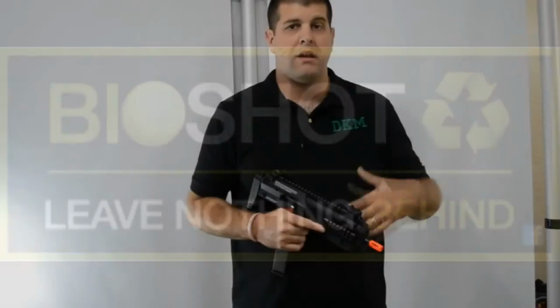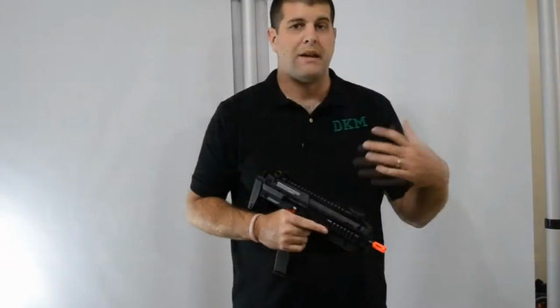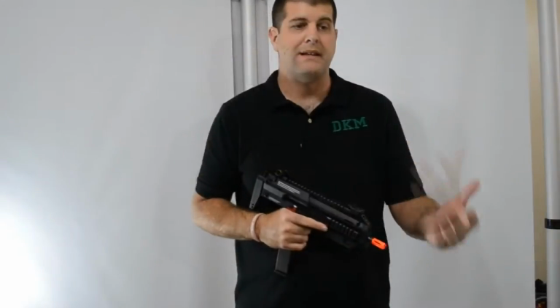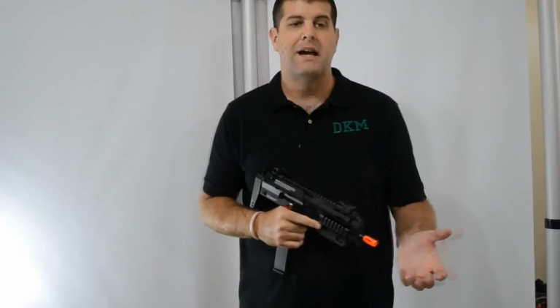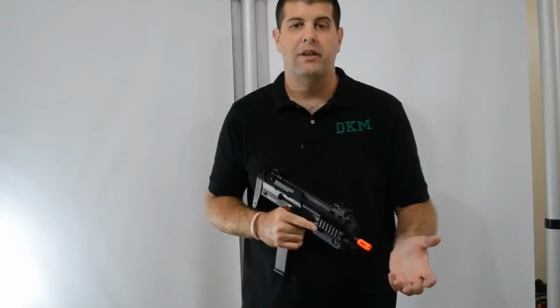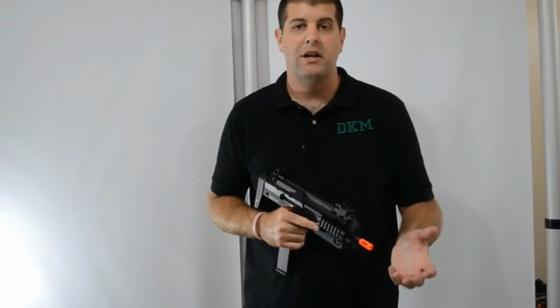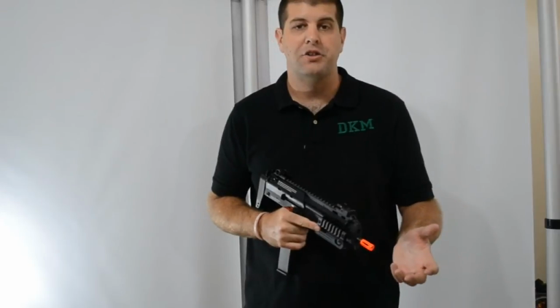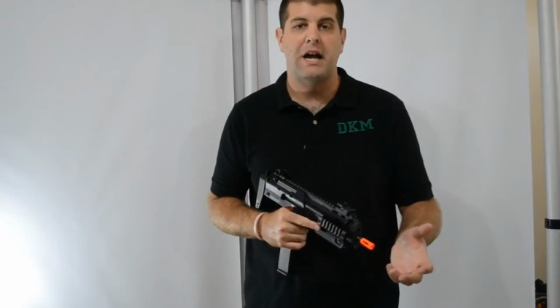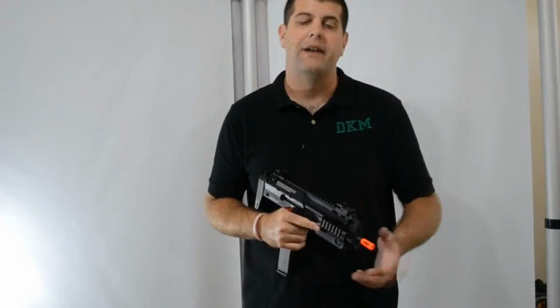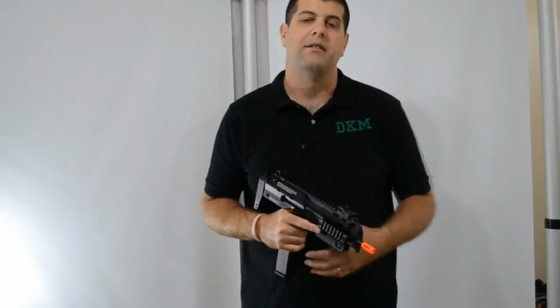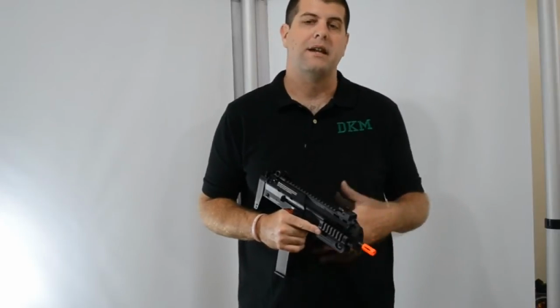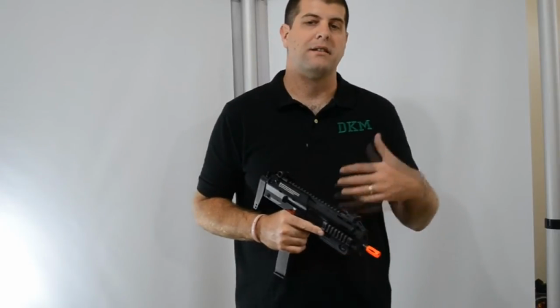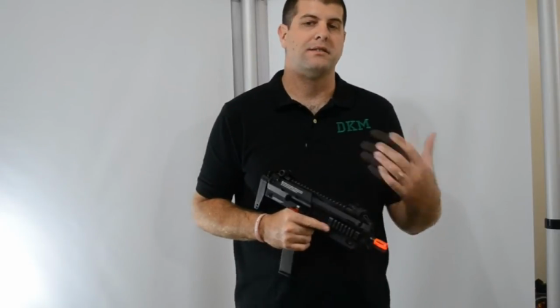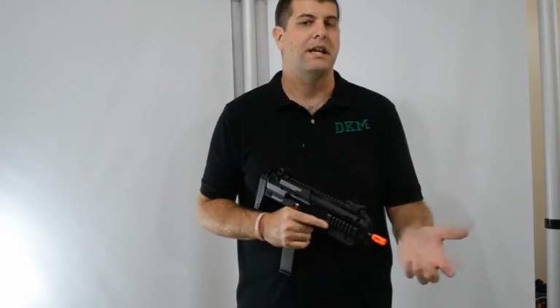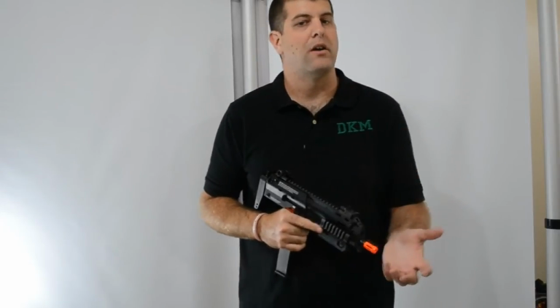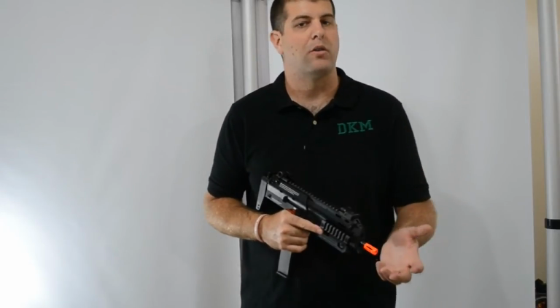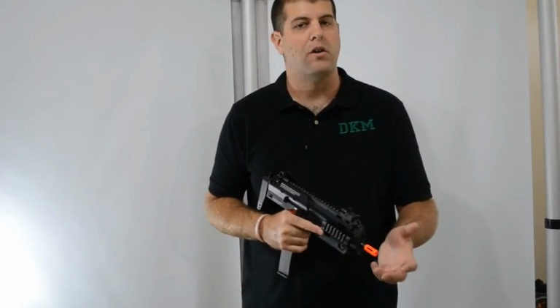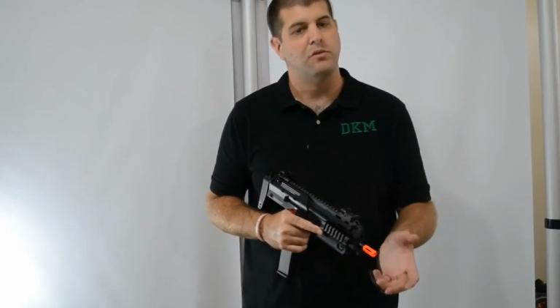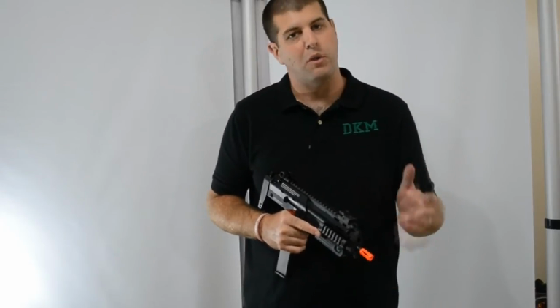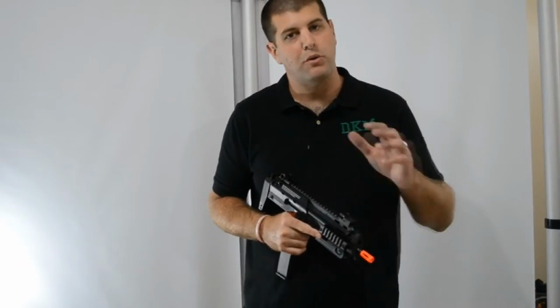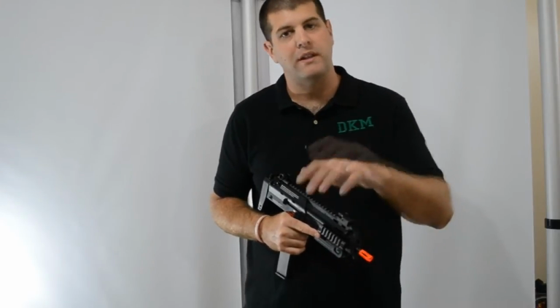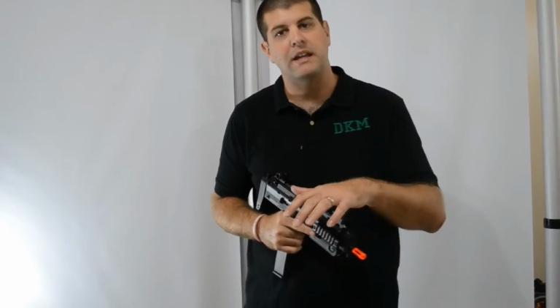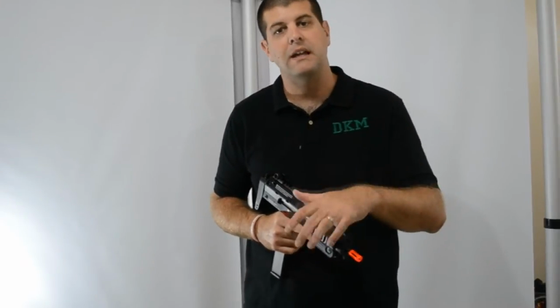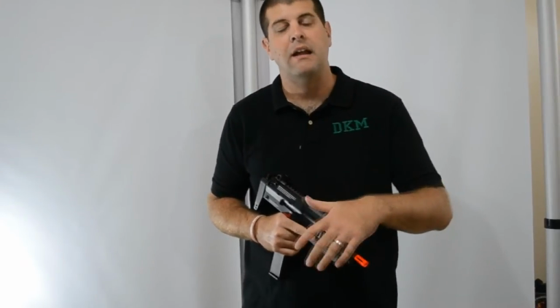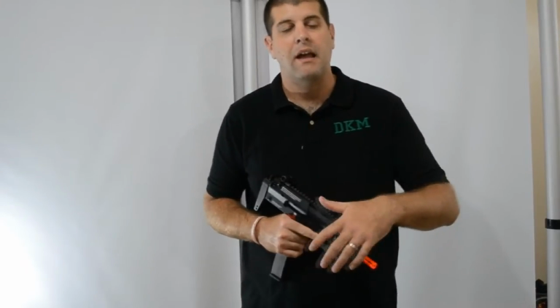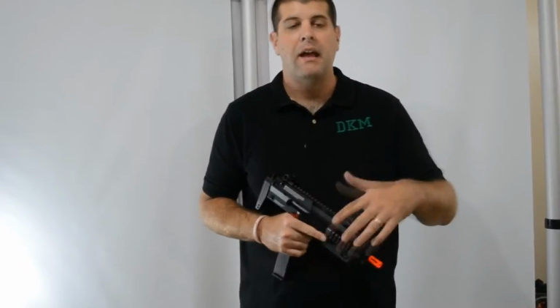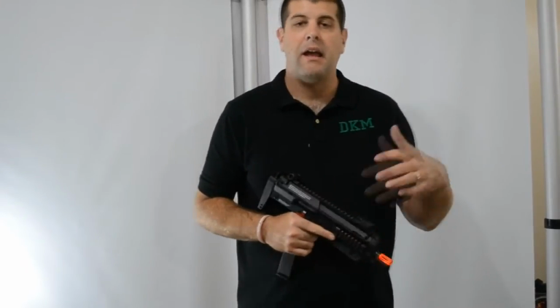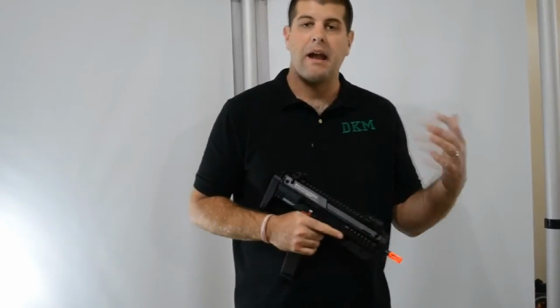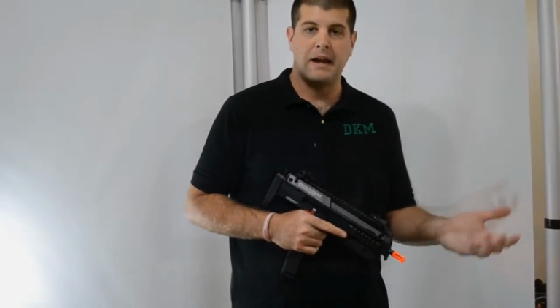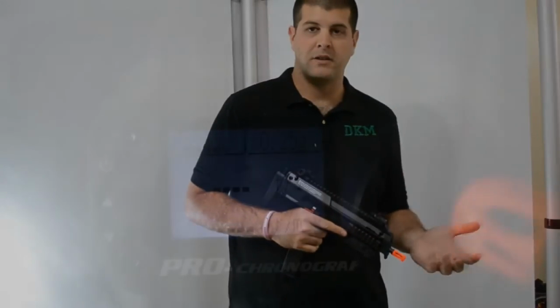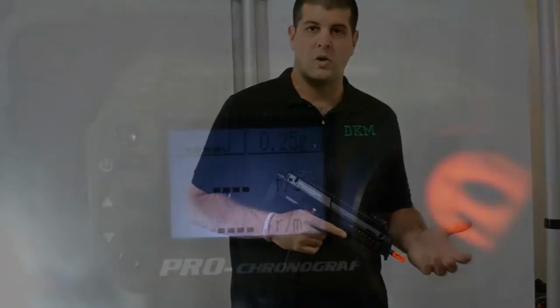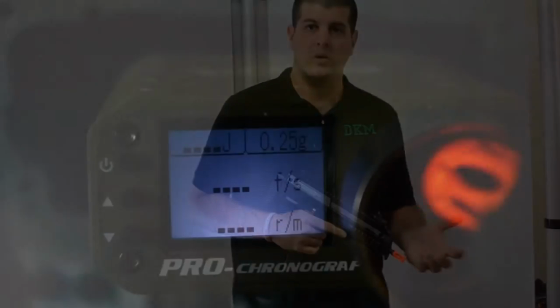Now that's how the gun shot. Let's see how it chronos both in the heat and in the cold.